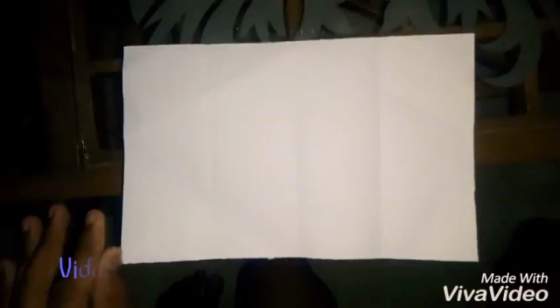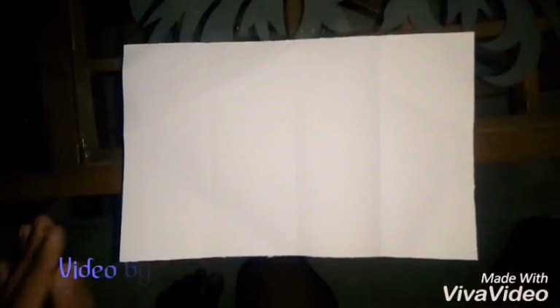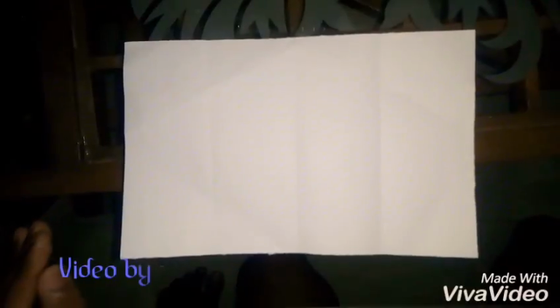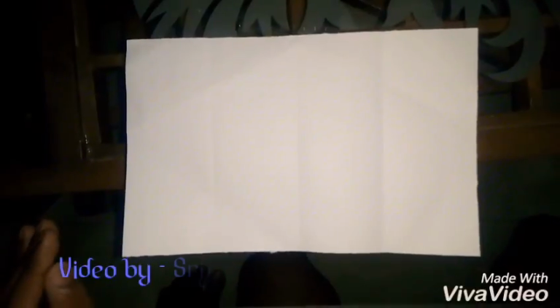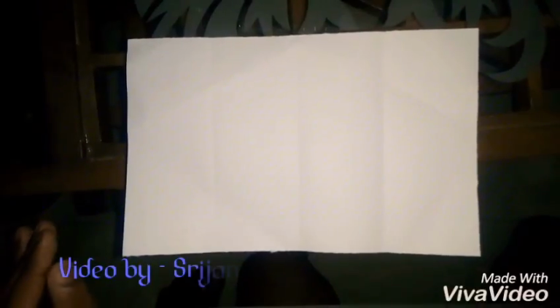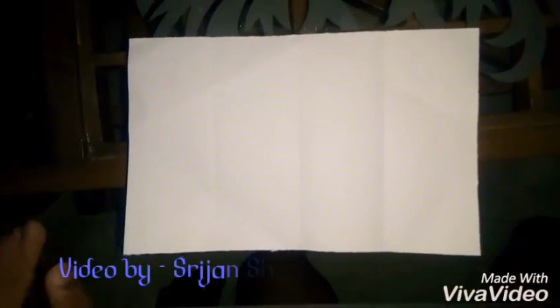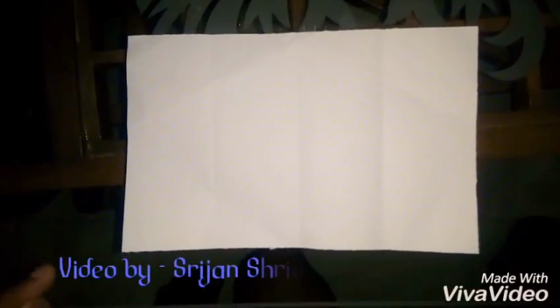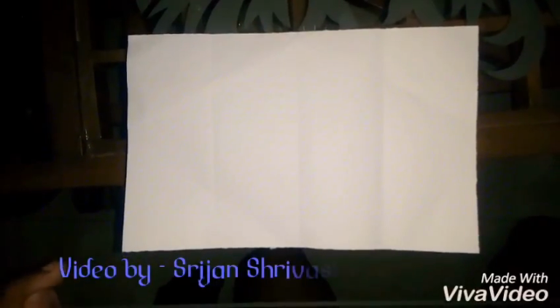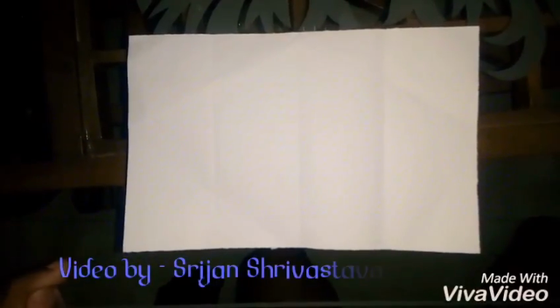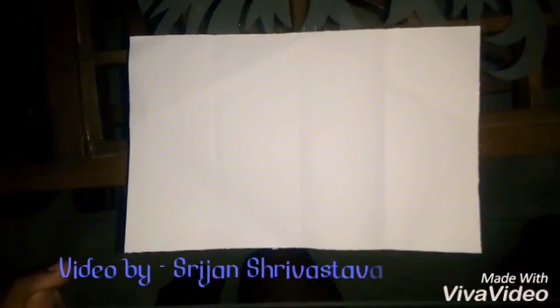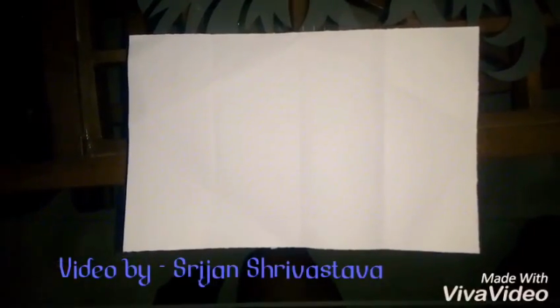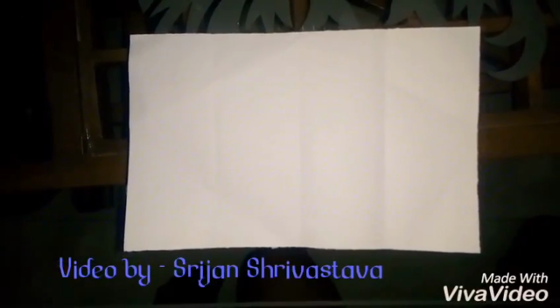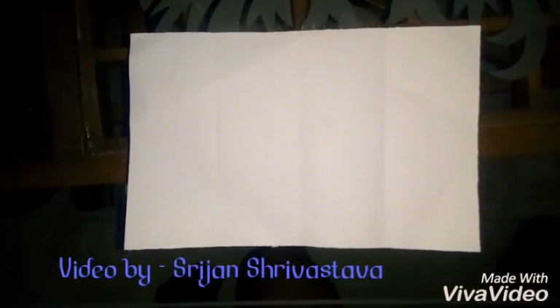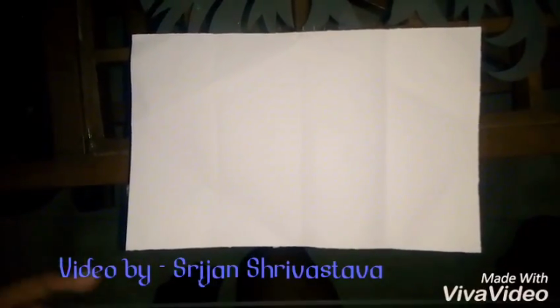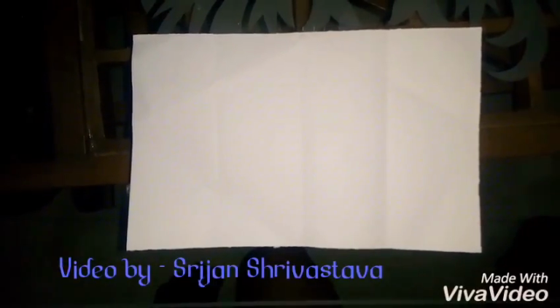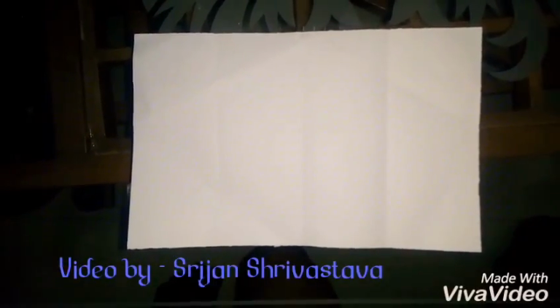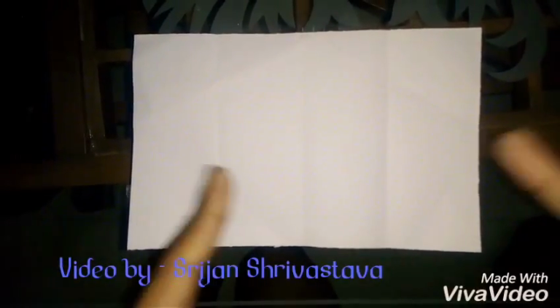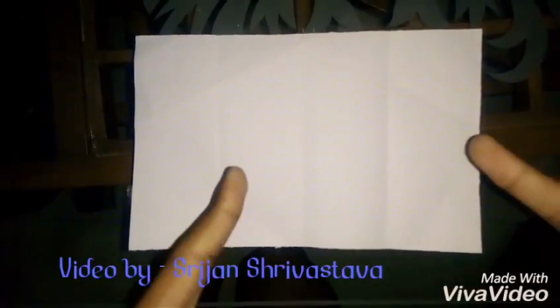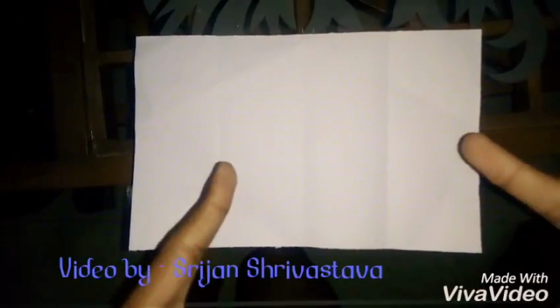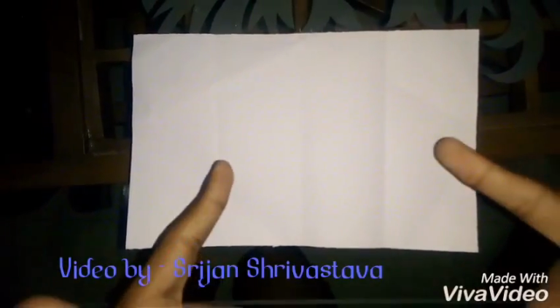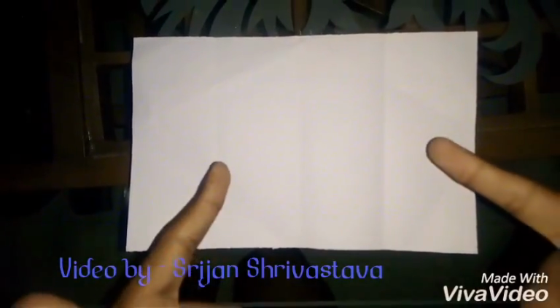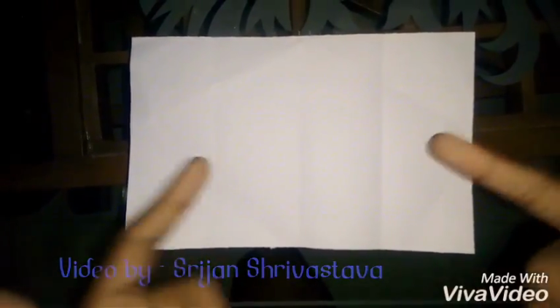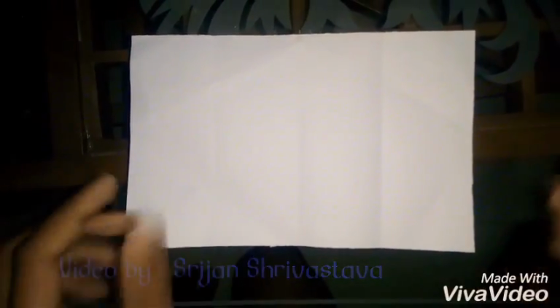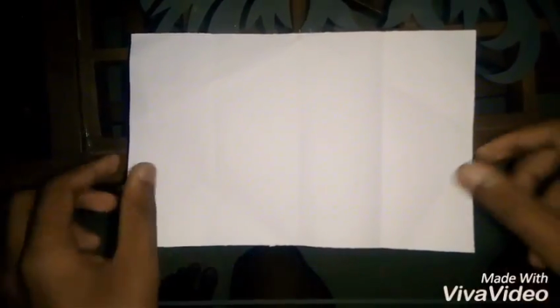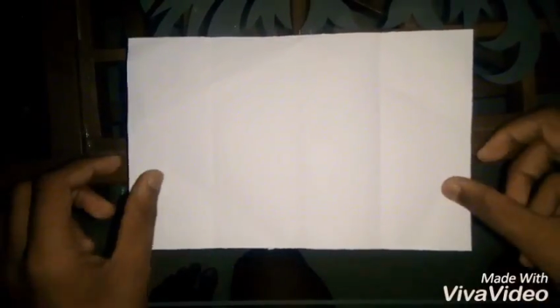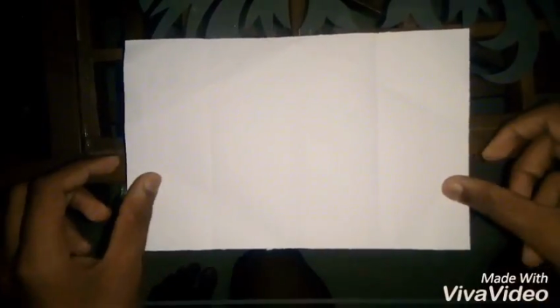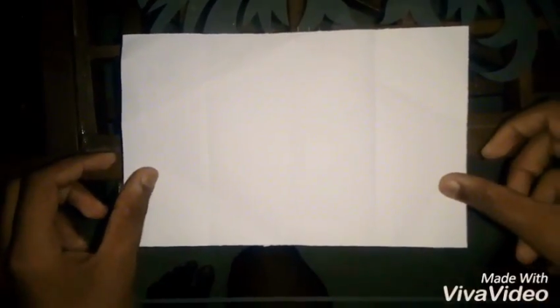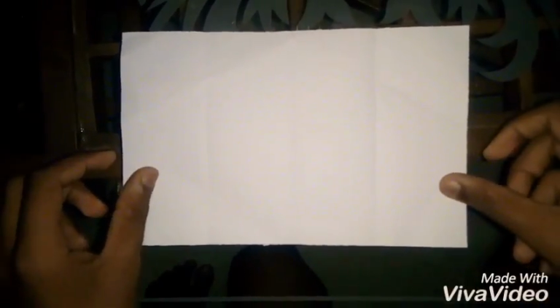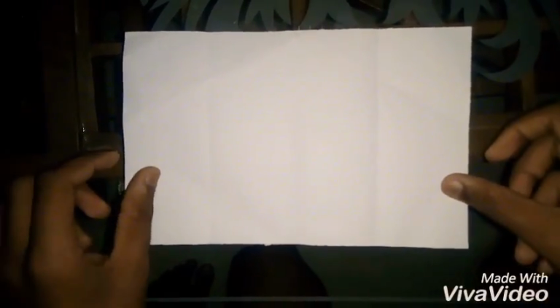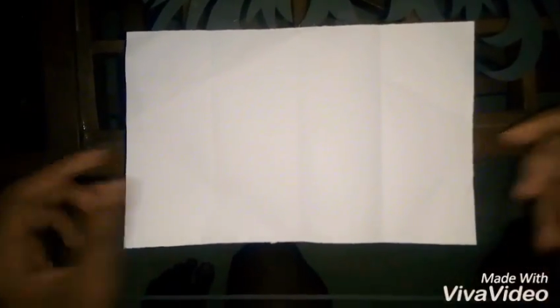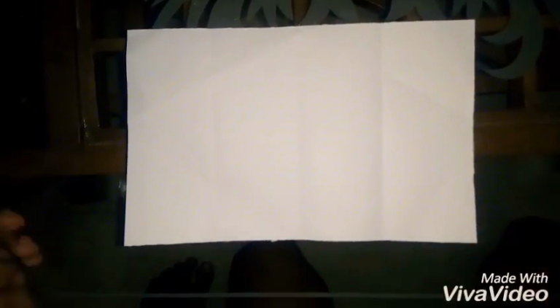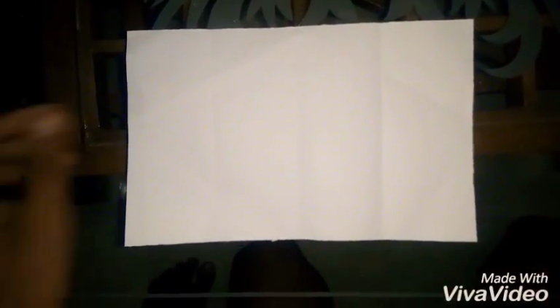Hey guys, here I am to show you a video about how to make arombas by paper holding method.